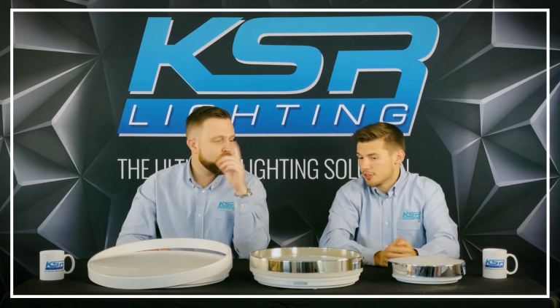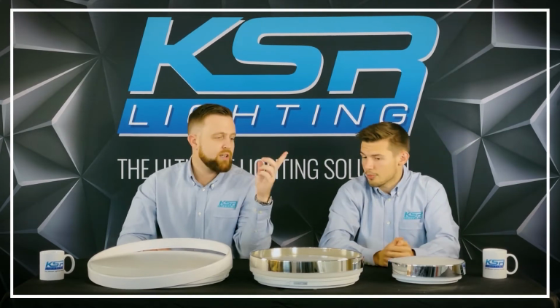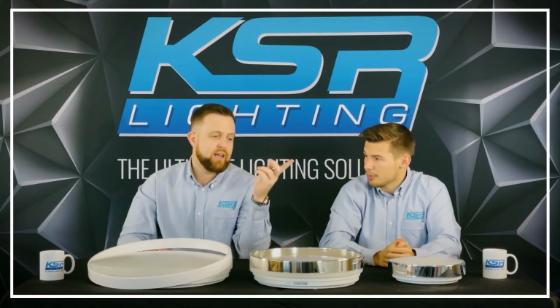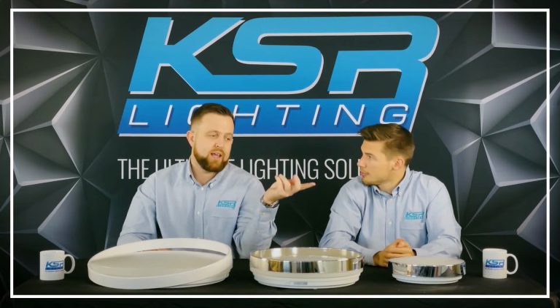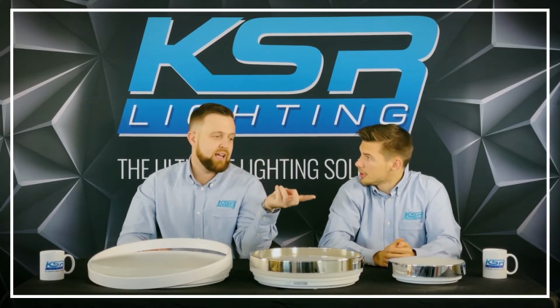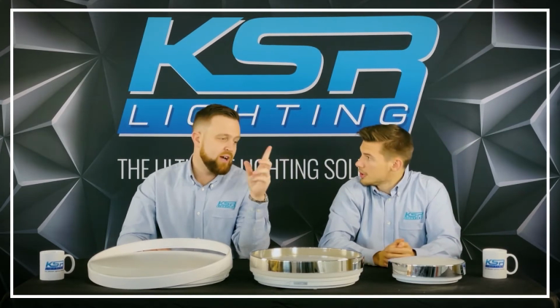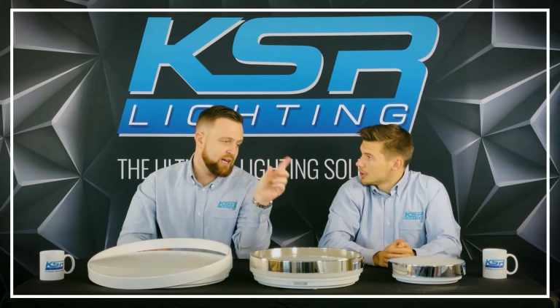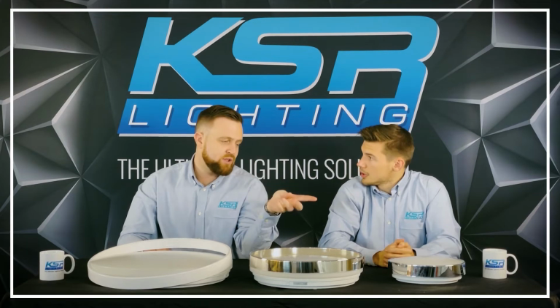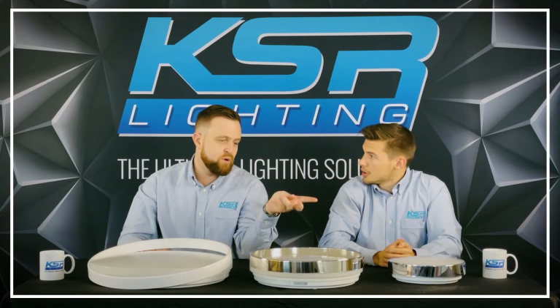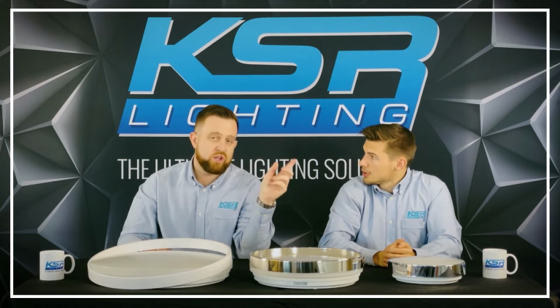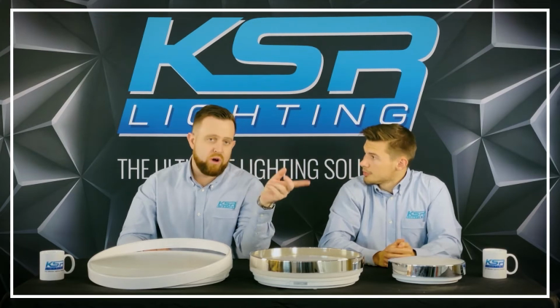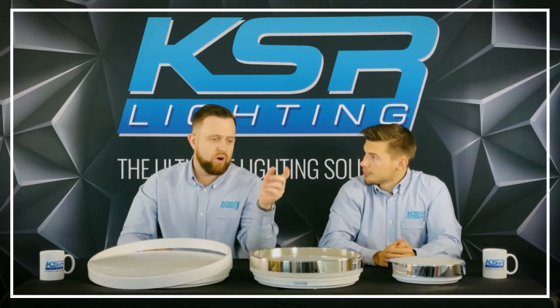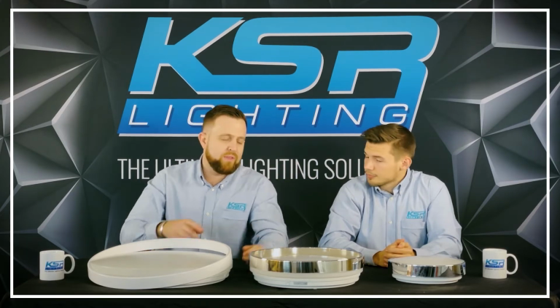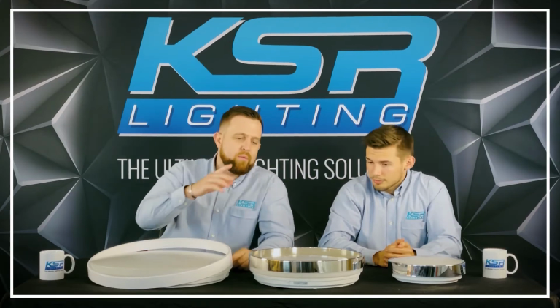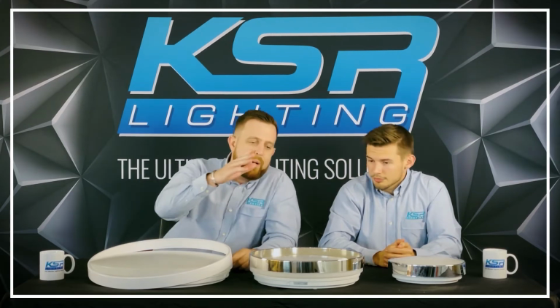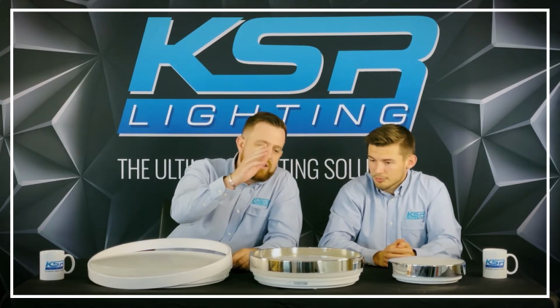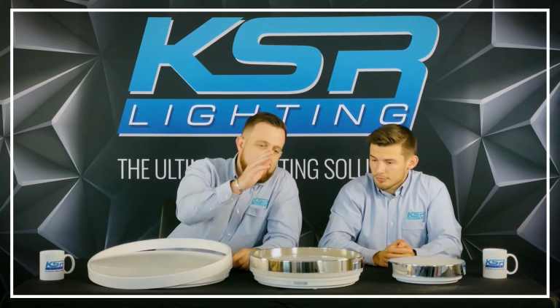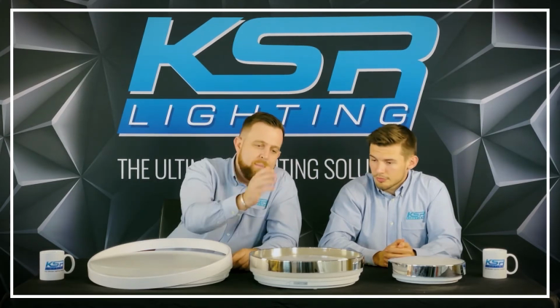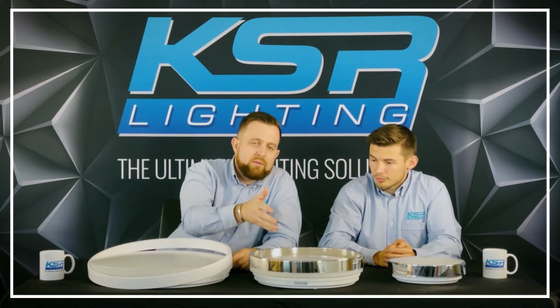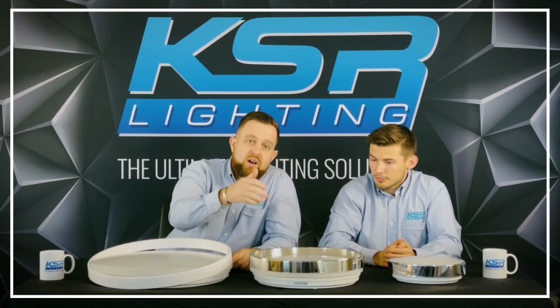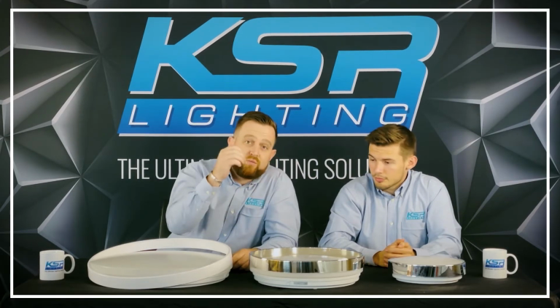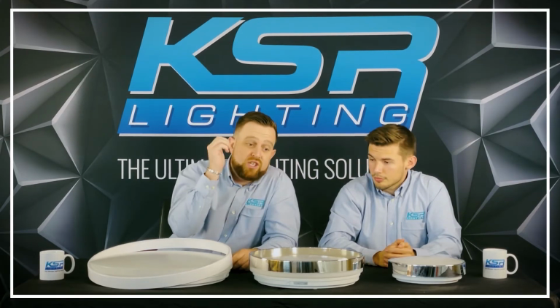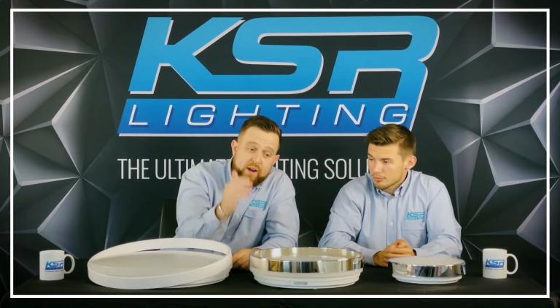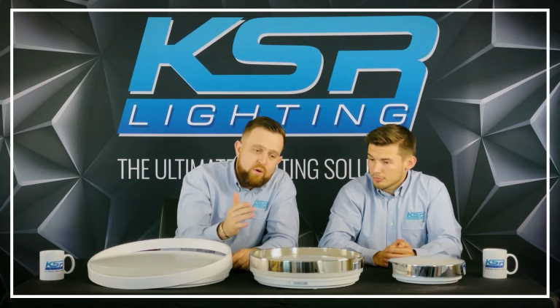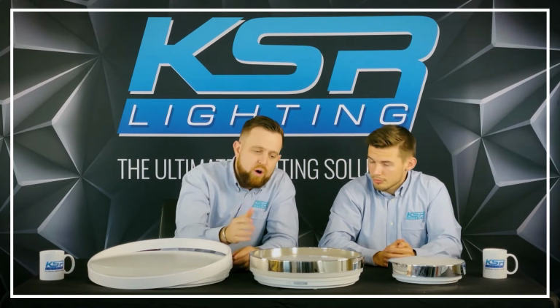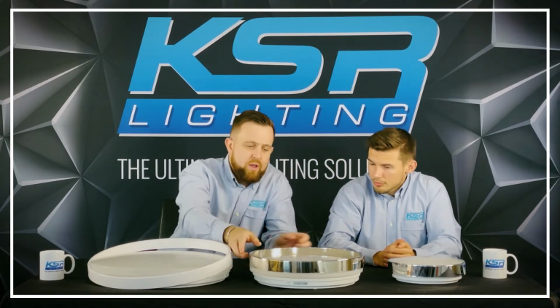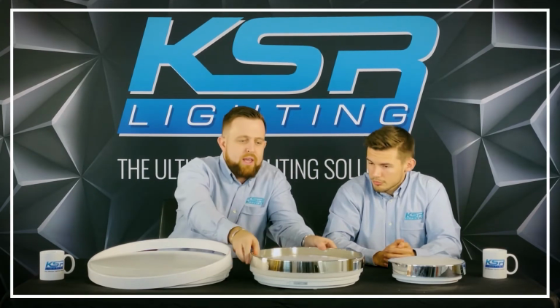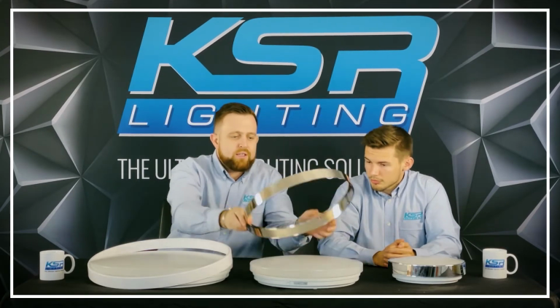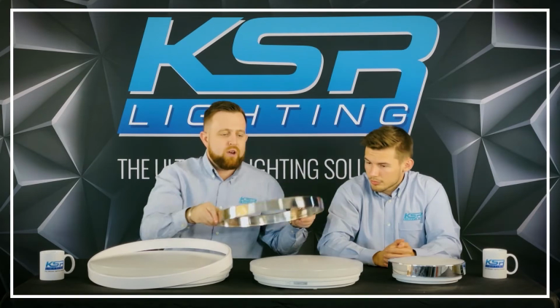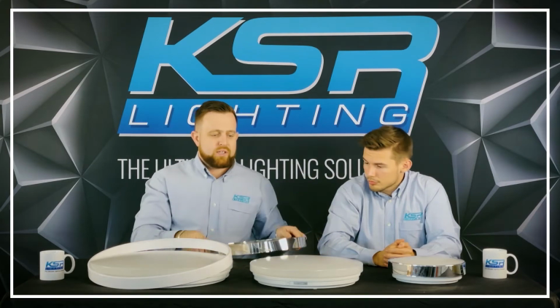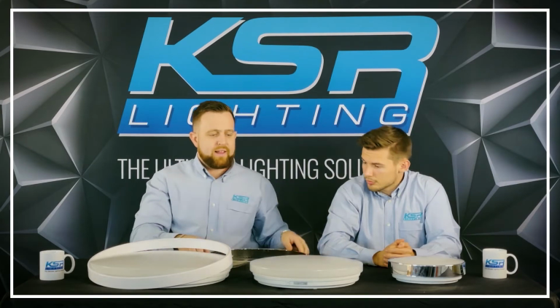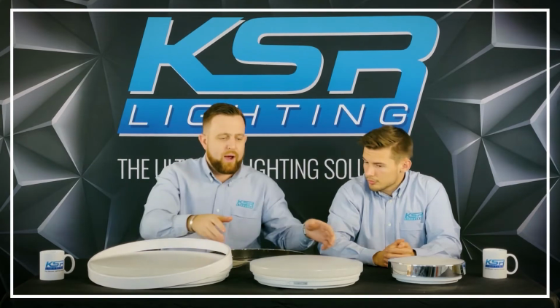So that was the small one at 12 watts. We now move up to the medium size which is 24 watts.